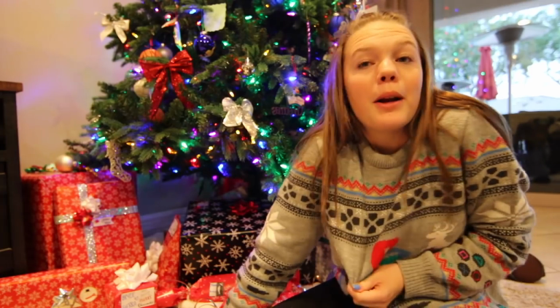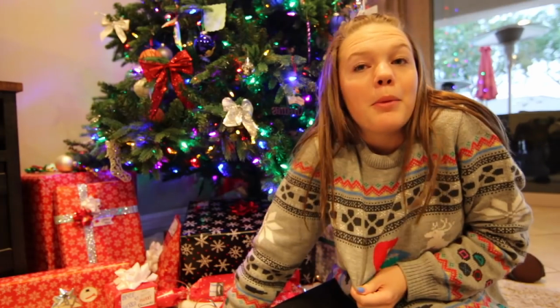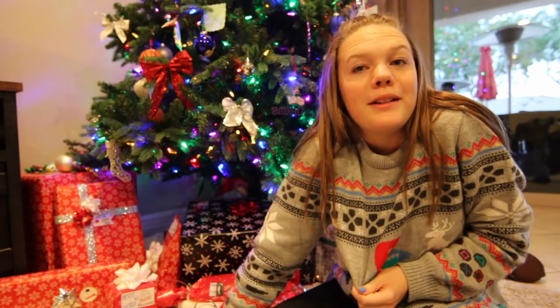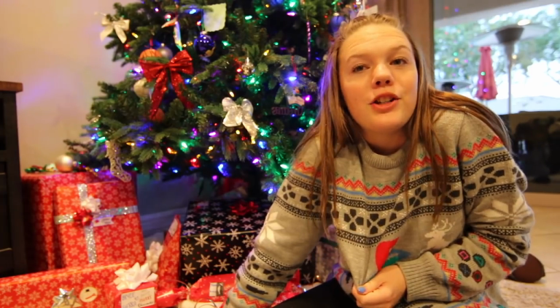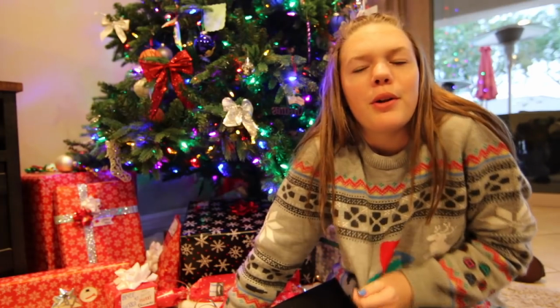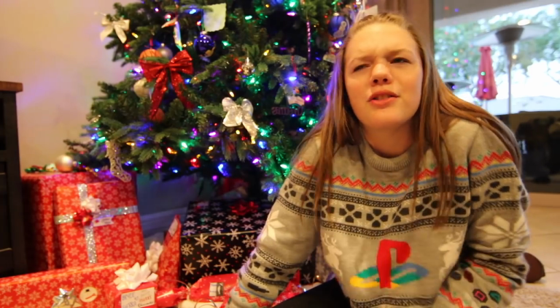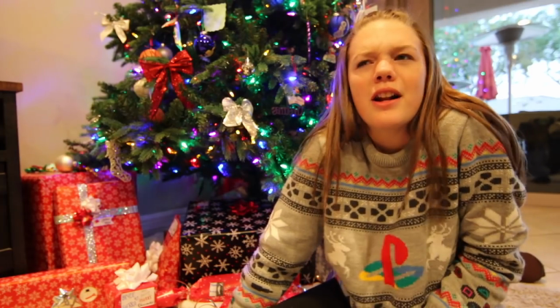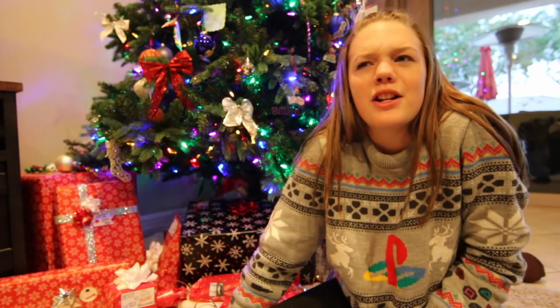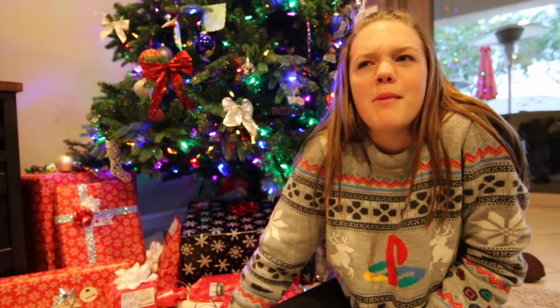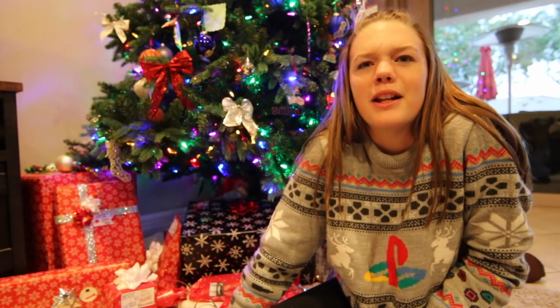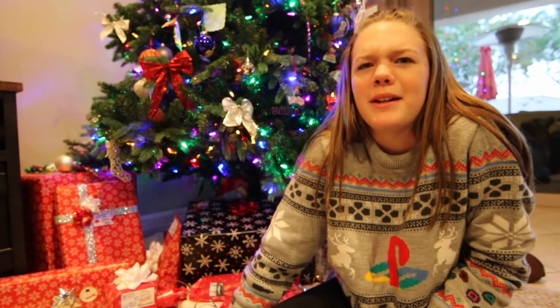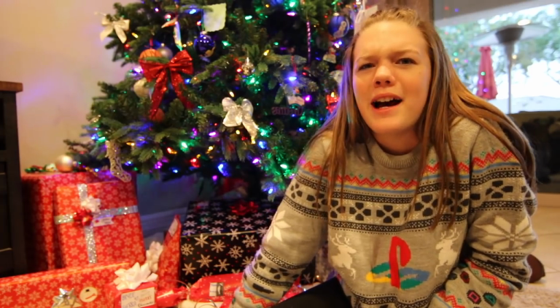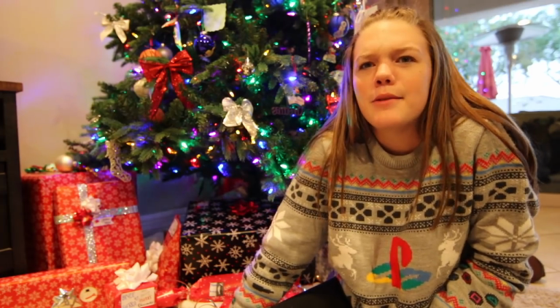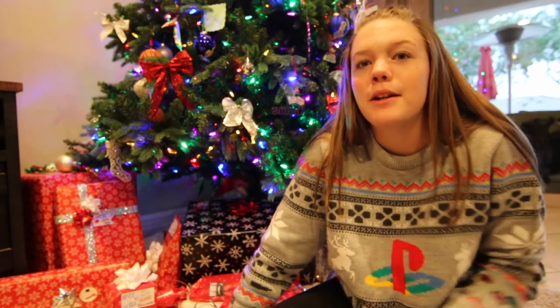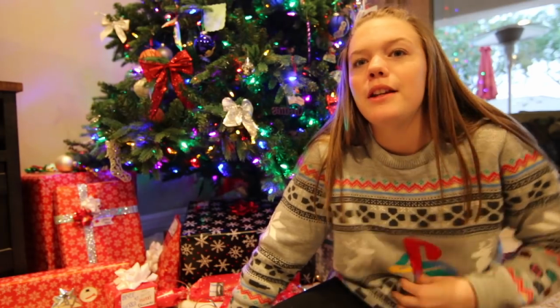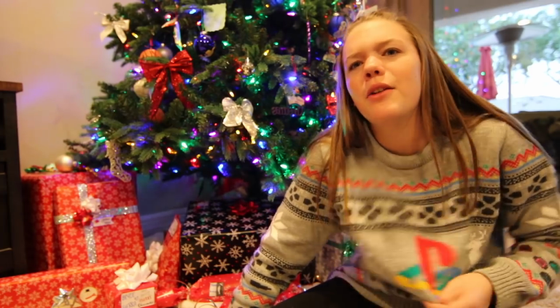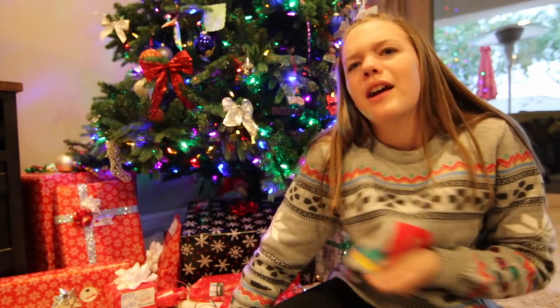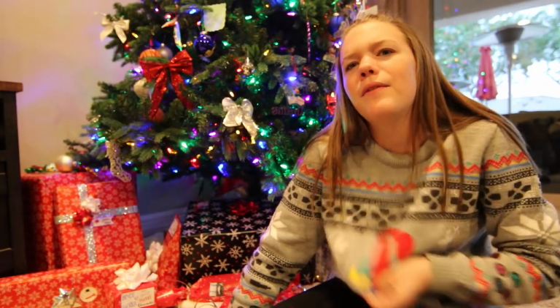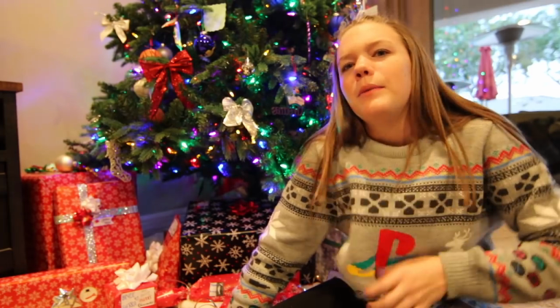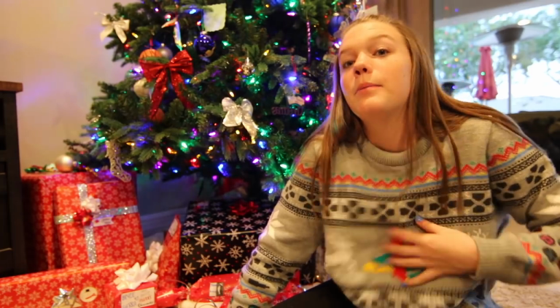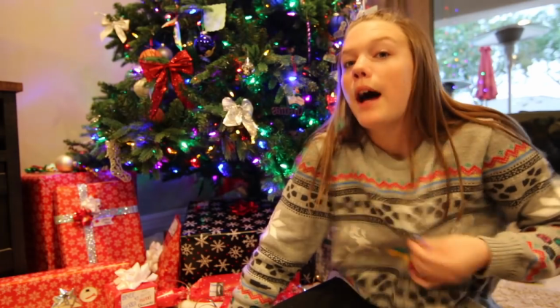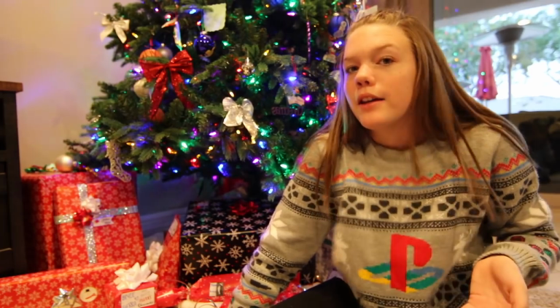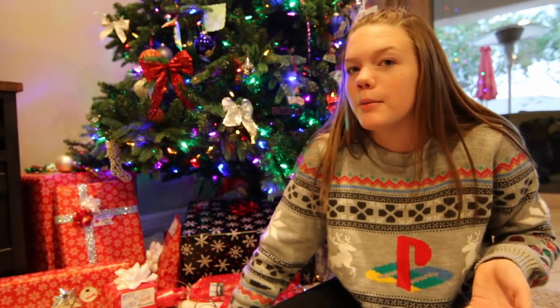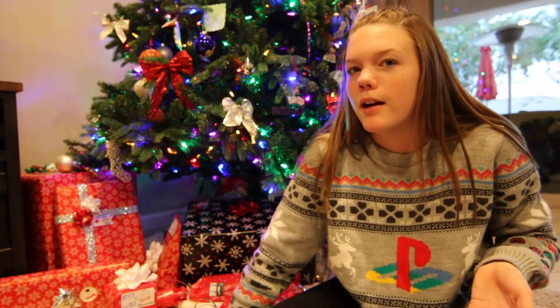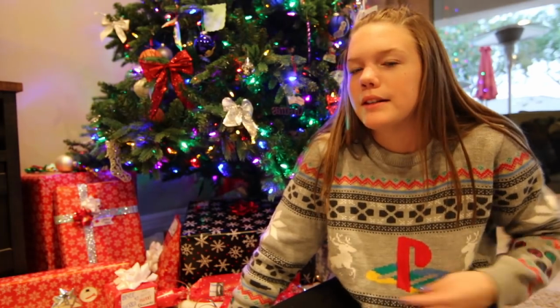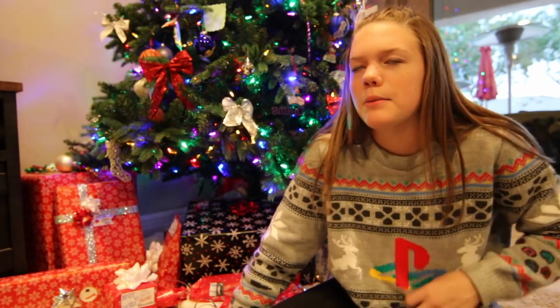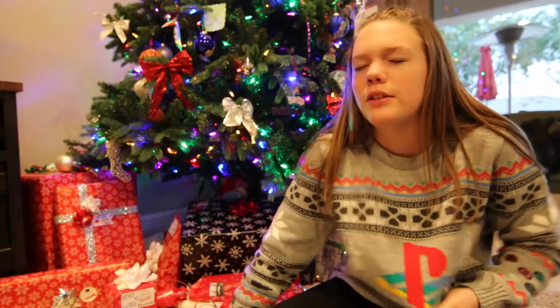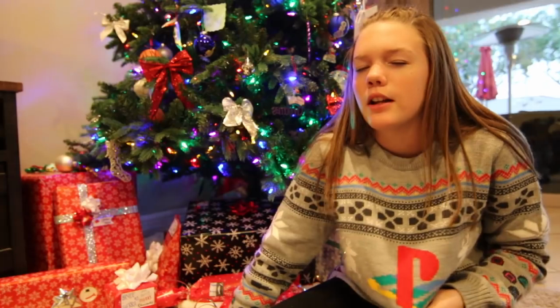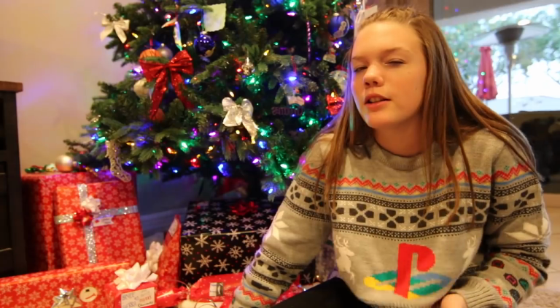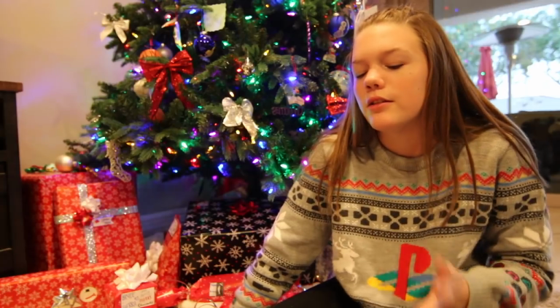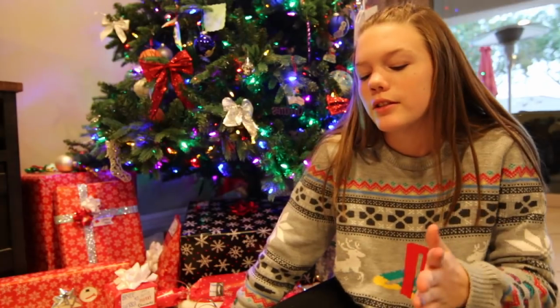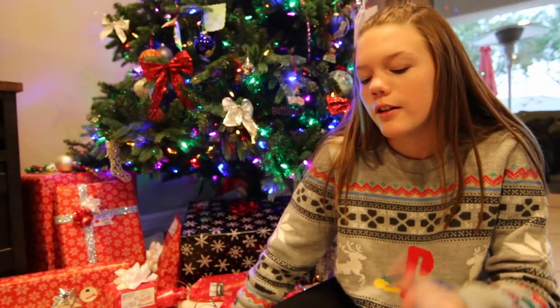Anyway, I'm wearing a PlayStation sweater — it's not actually mine. It's my dad's, but it kind of fits me. It's baggy on me, obviously, but it's kind of cute.